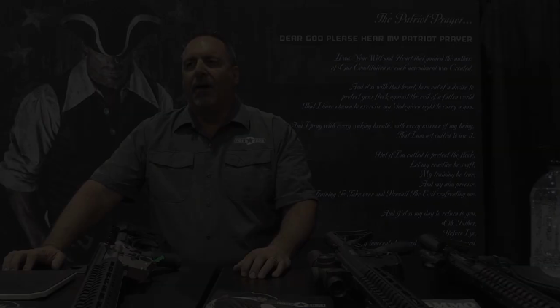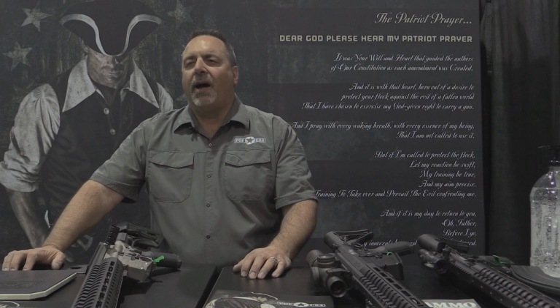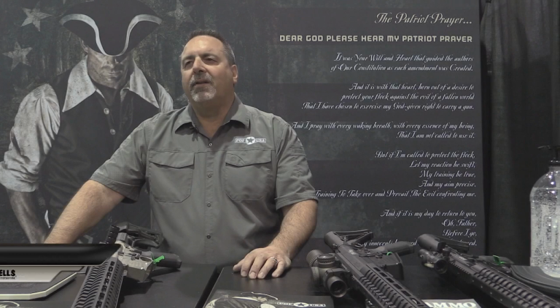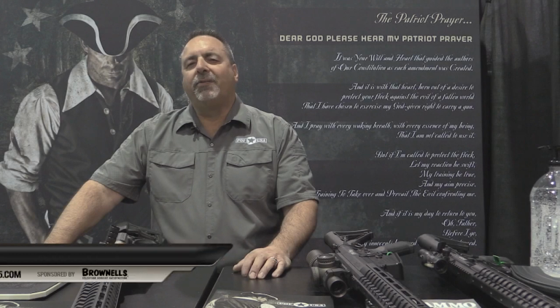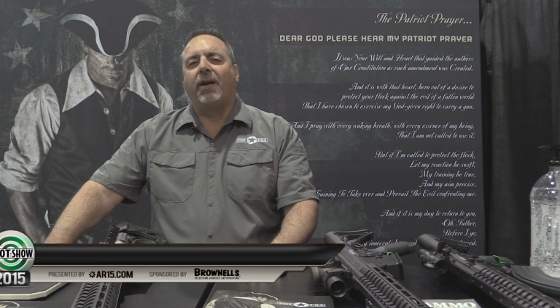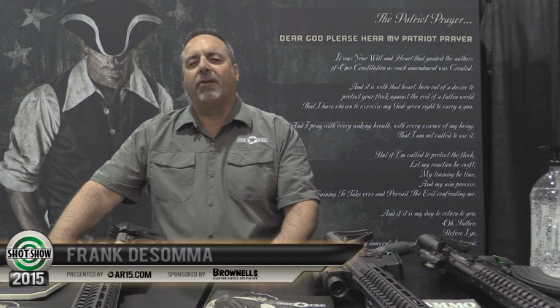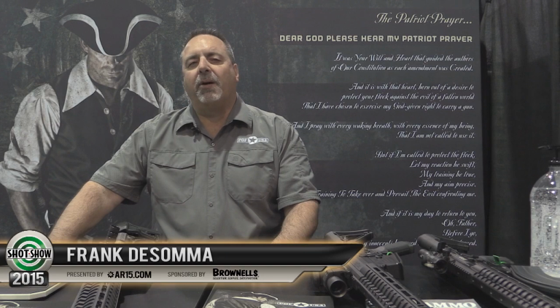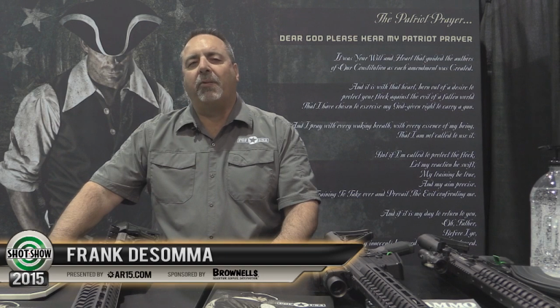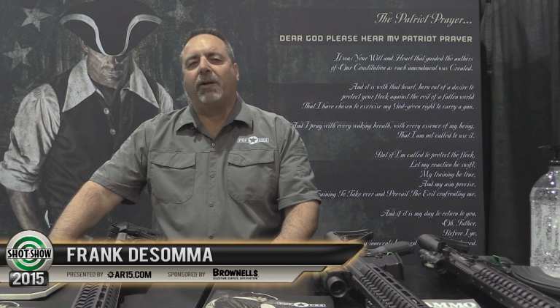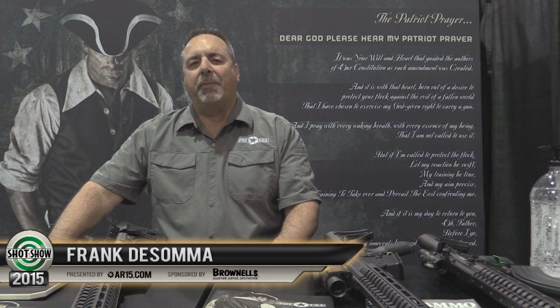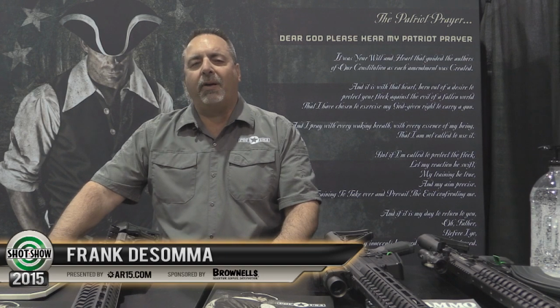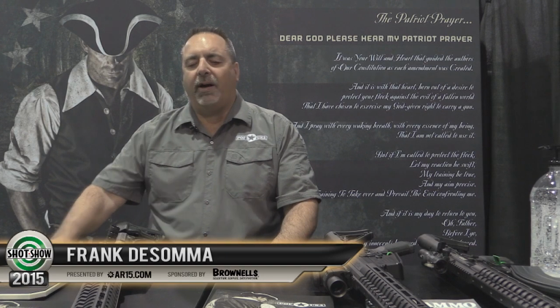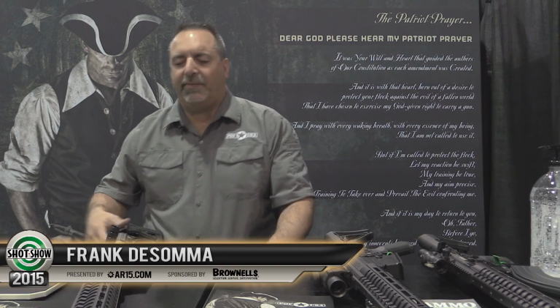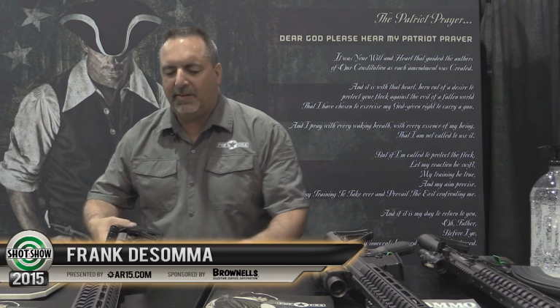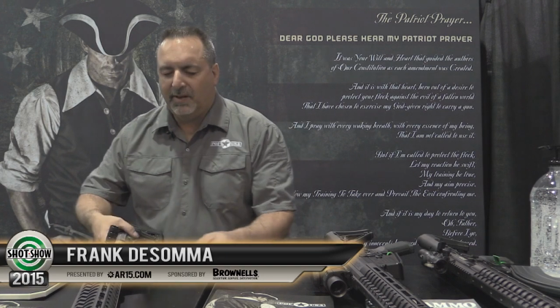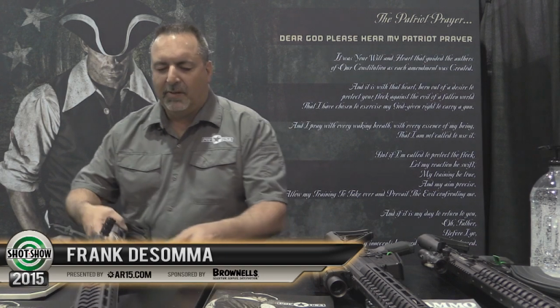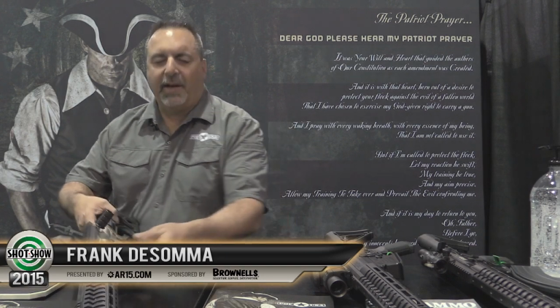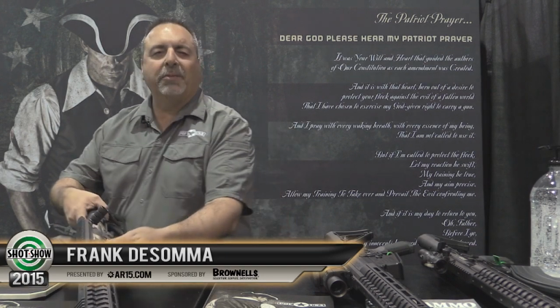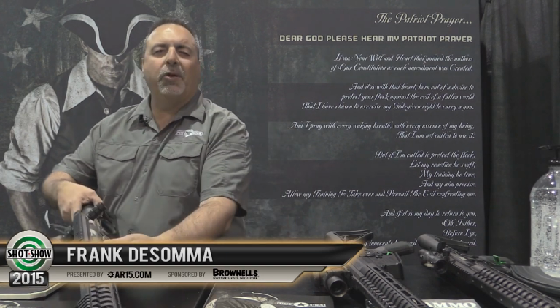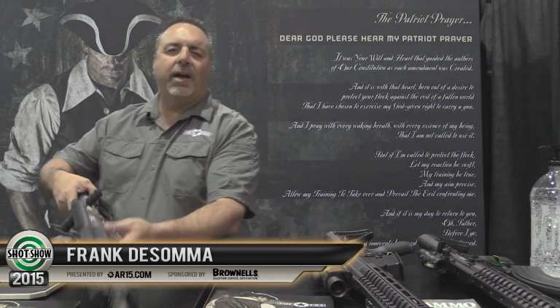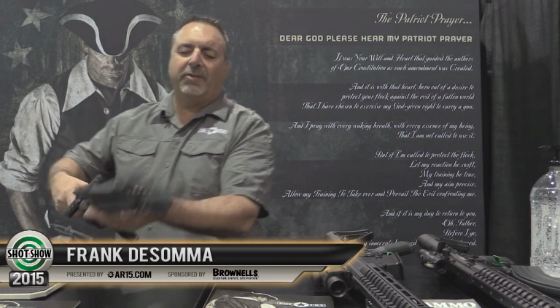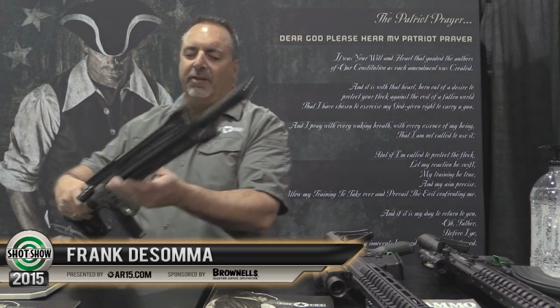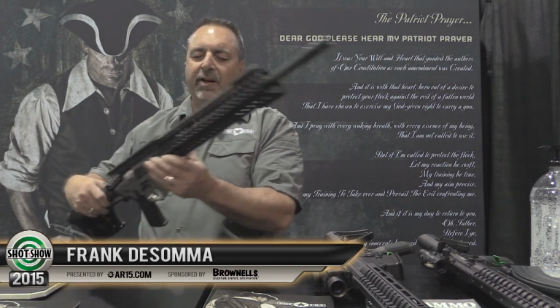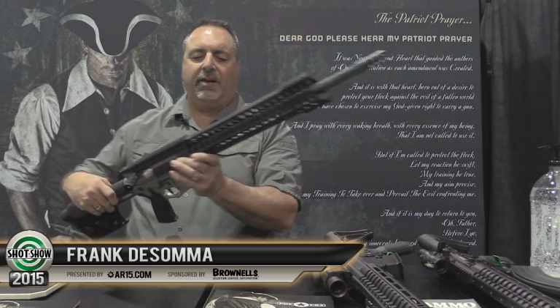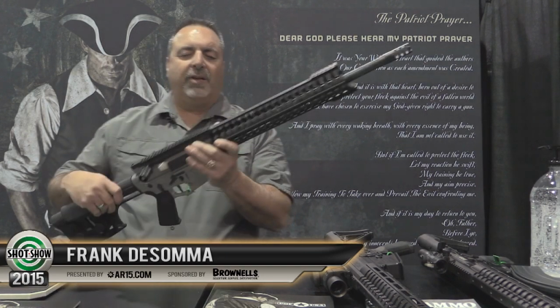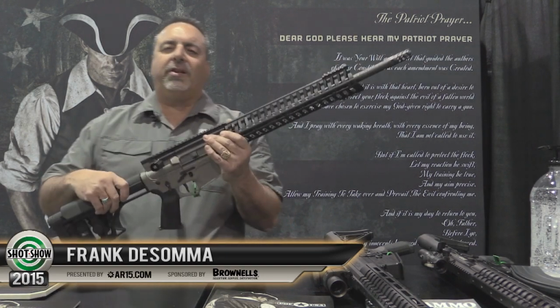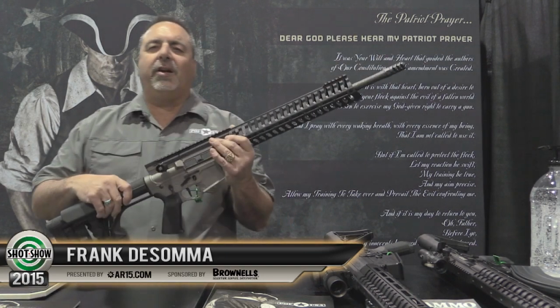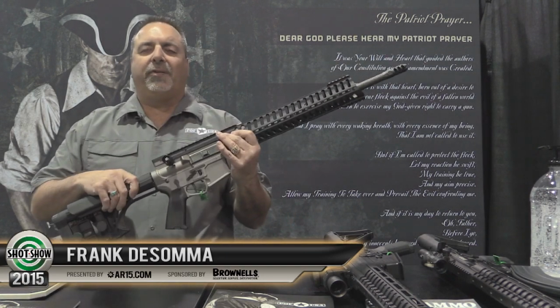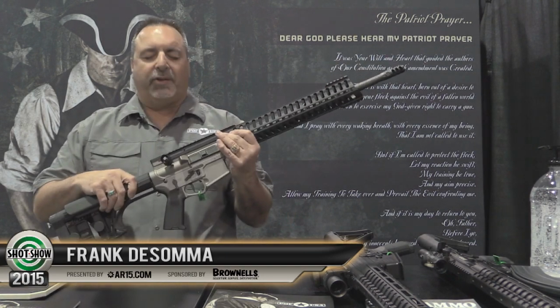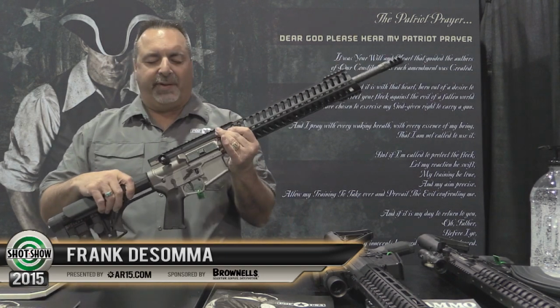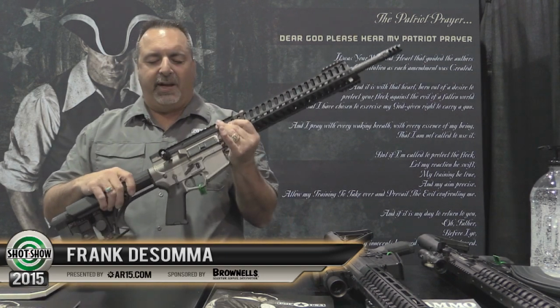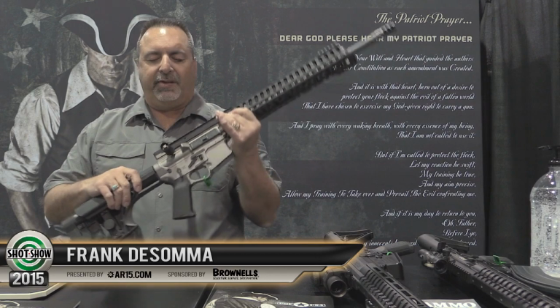Hi, it's Frank DeSoma. Welcome to POF. We got some new items this year. This is the year of diversification.